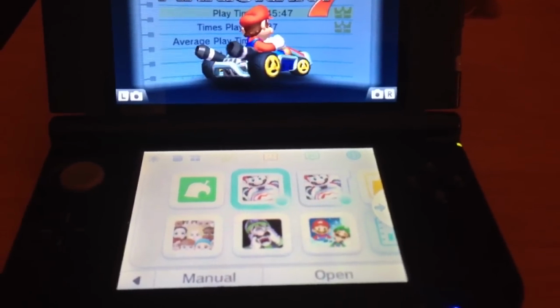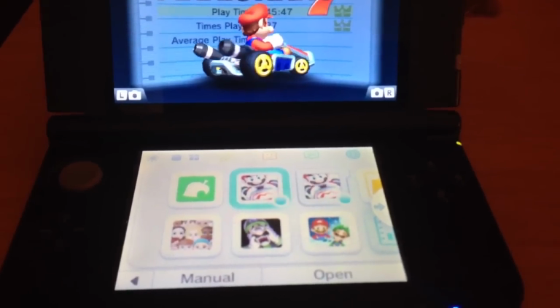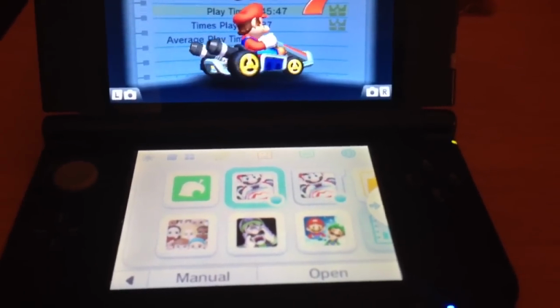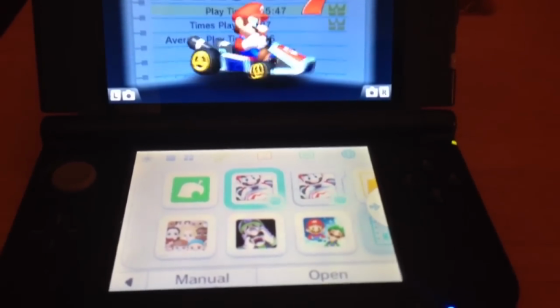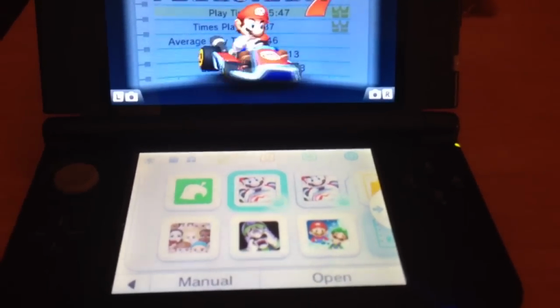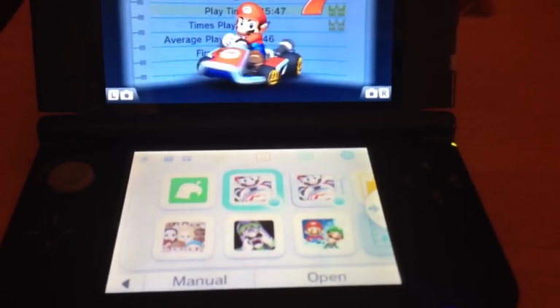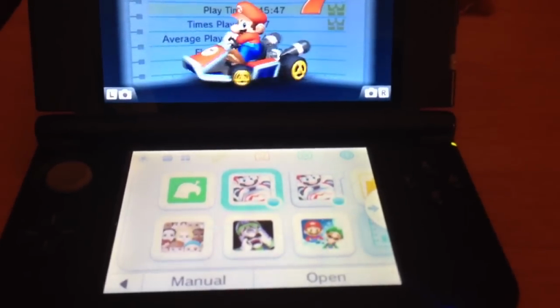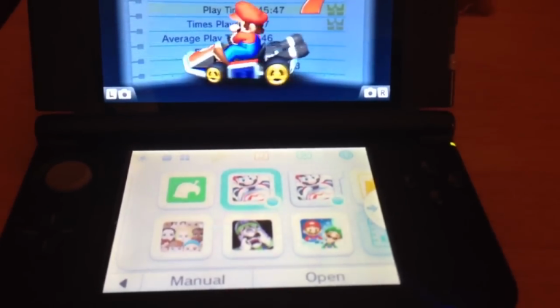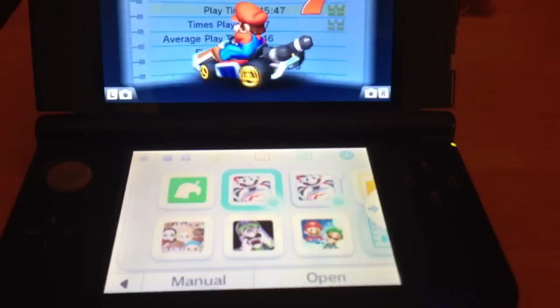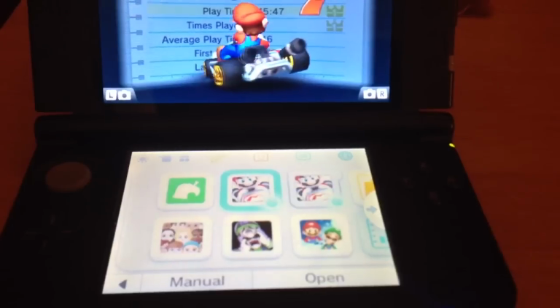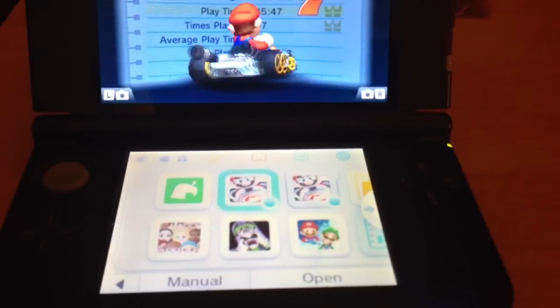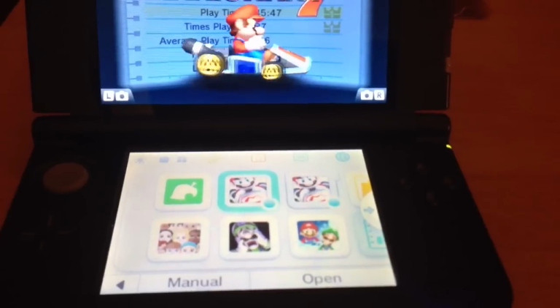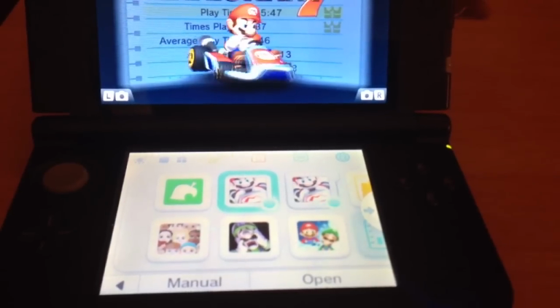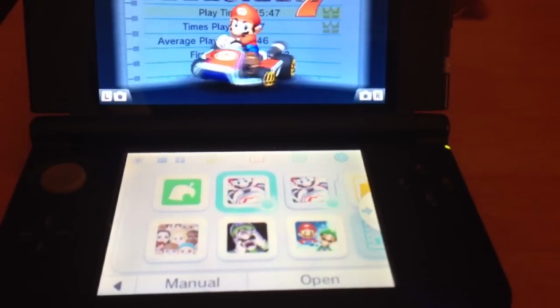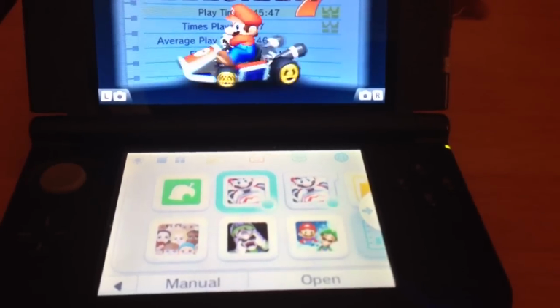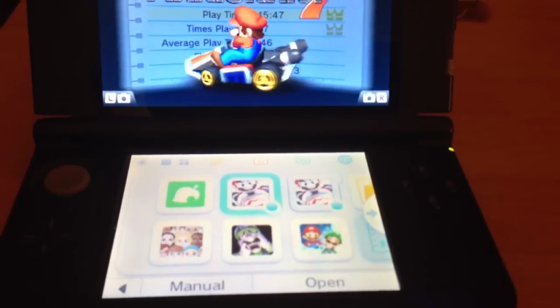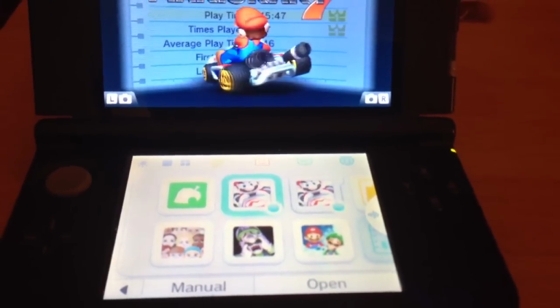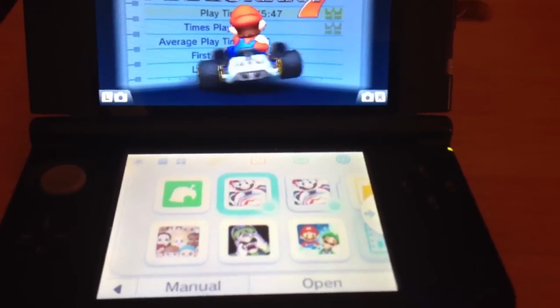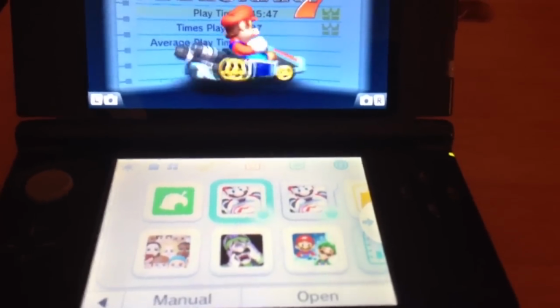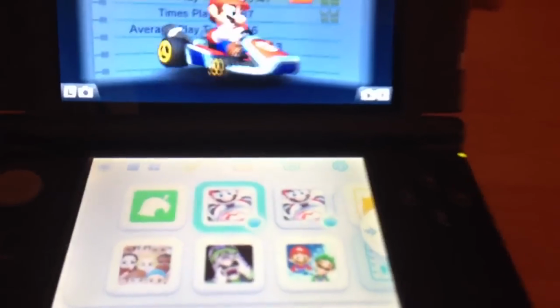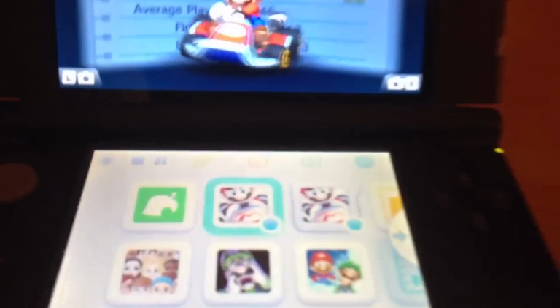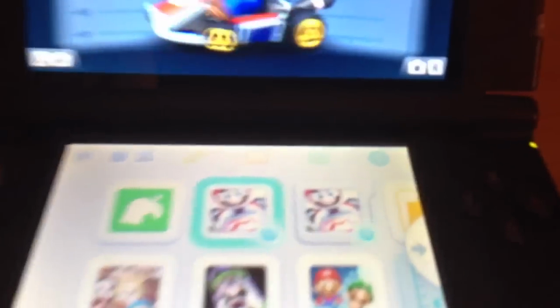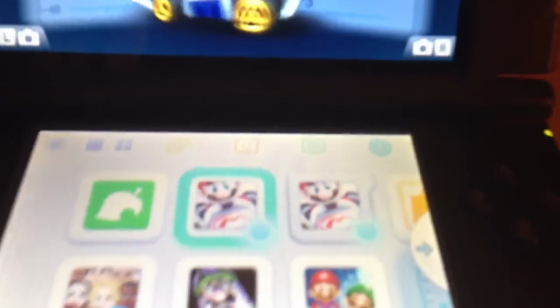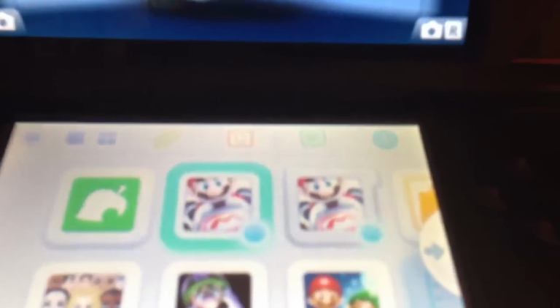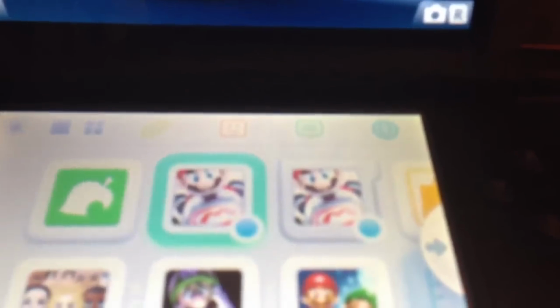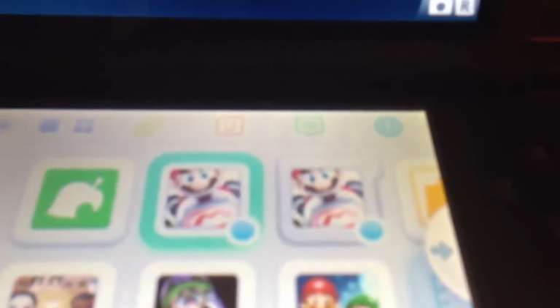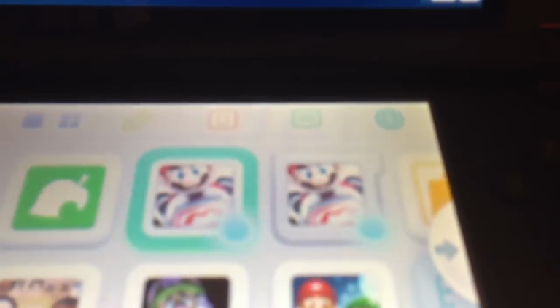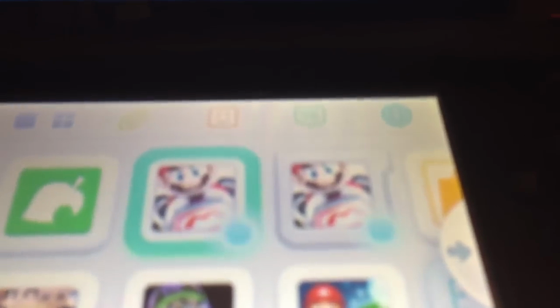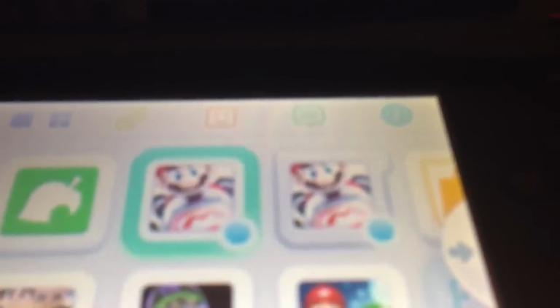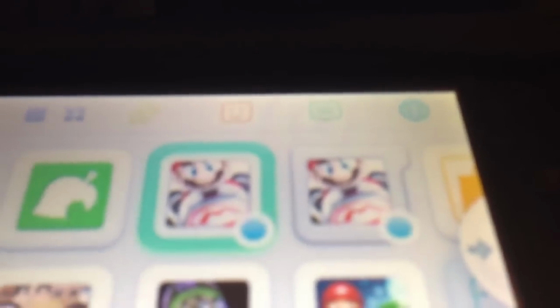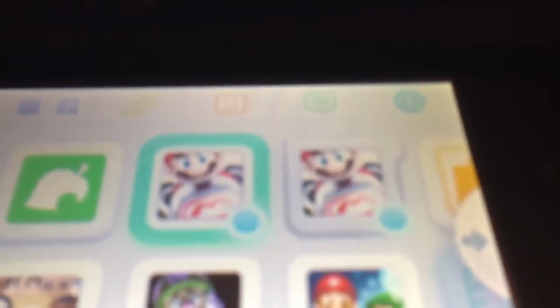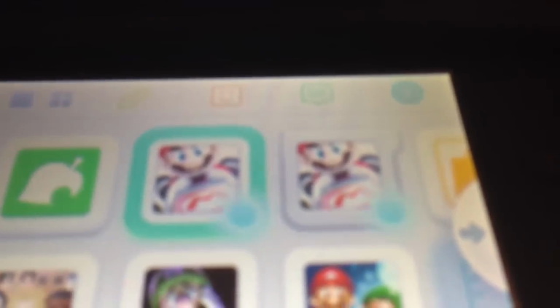Hello there, this is Tim. I'm here to show off the save transfer feature on the 3DS.